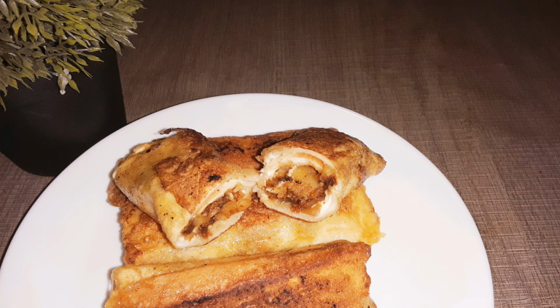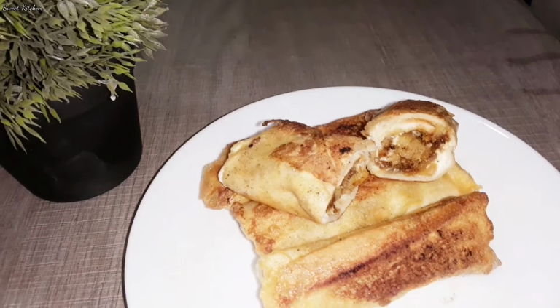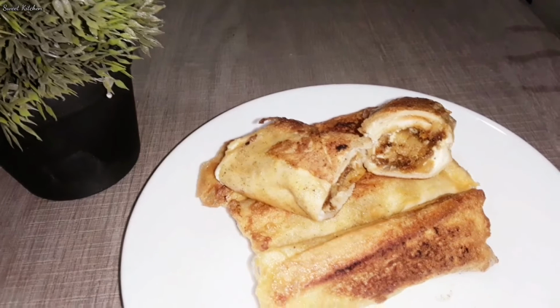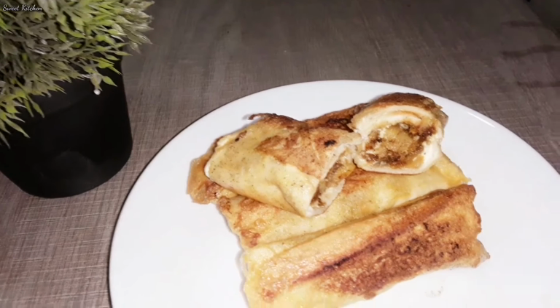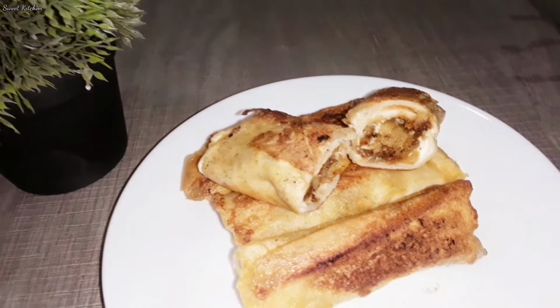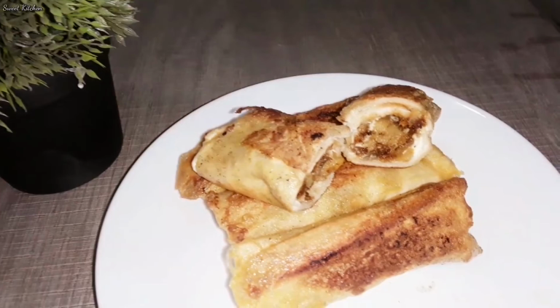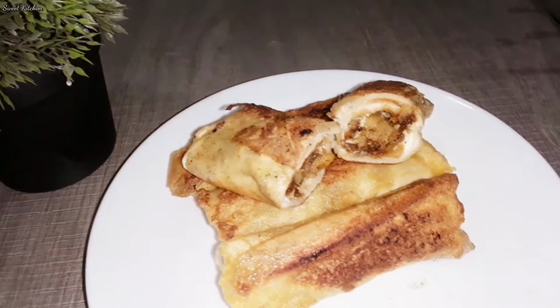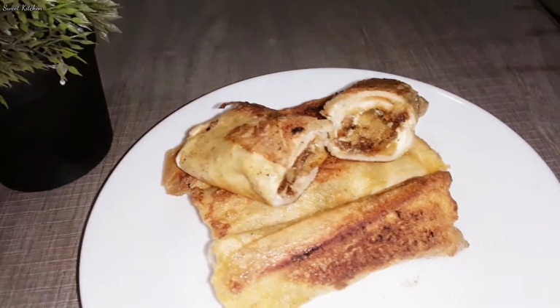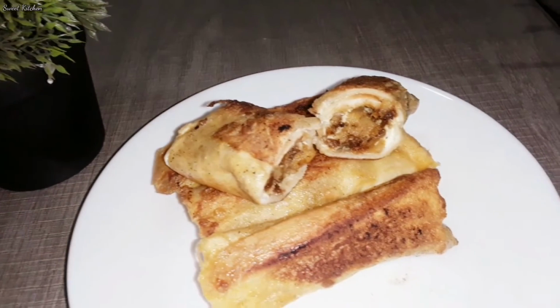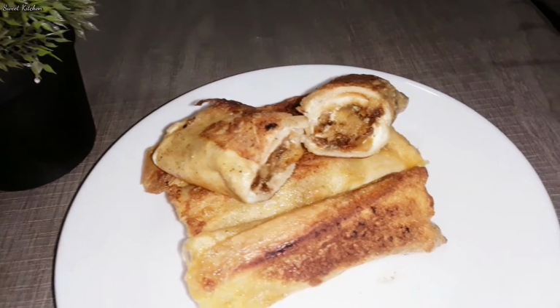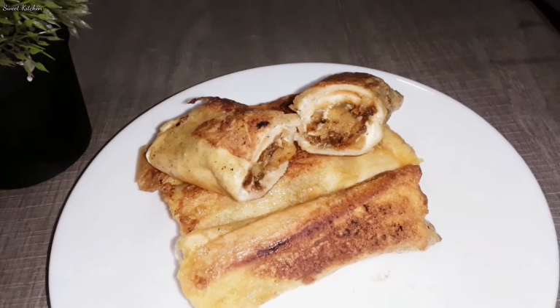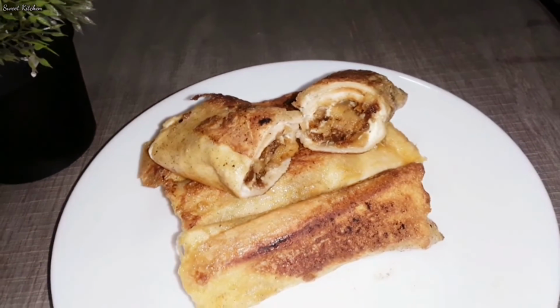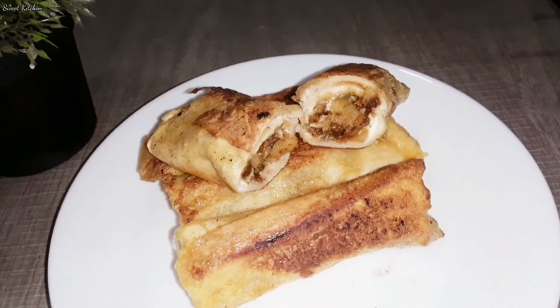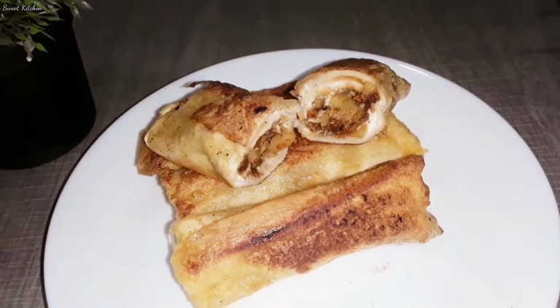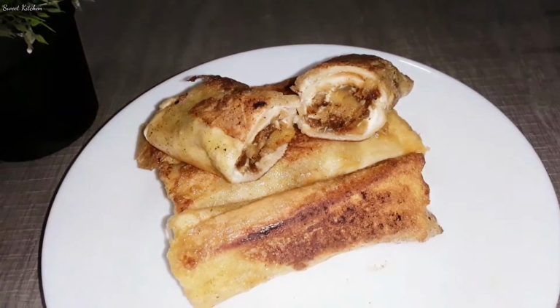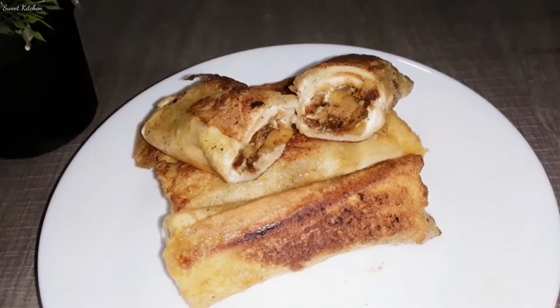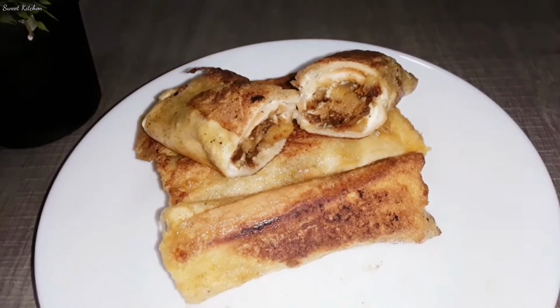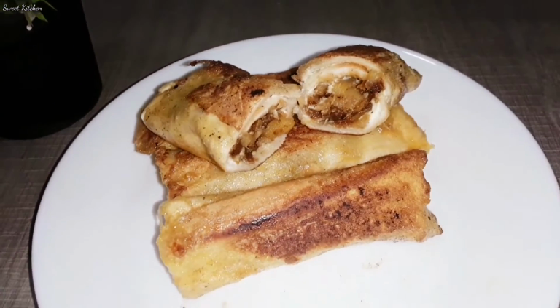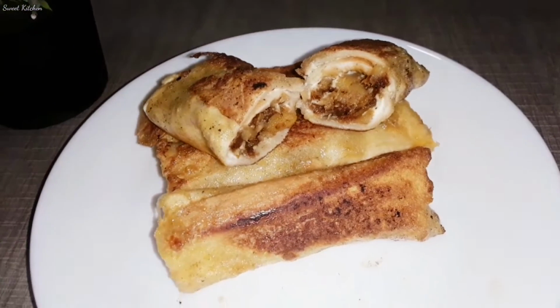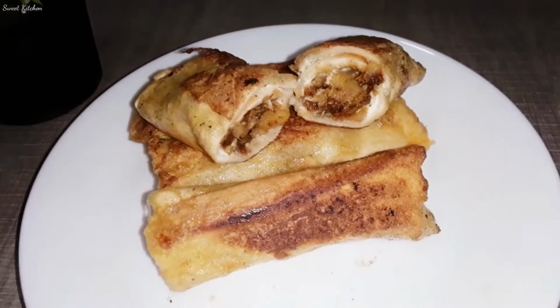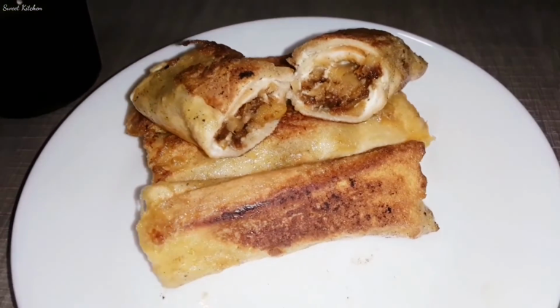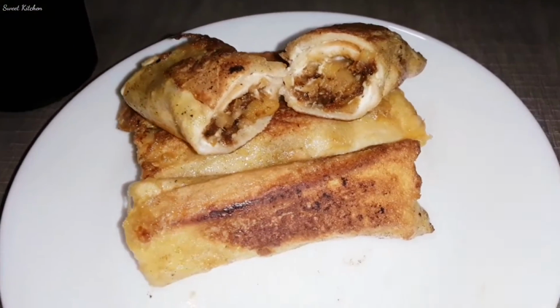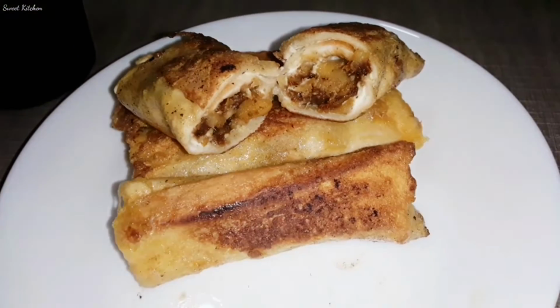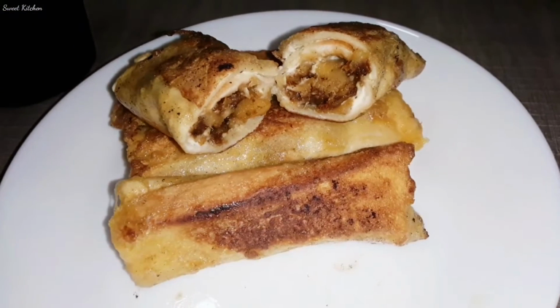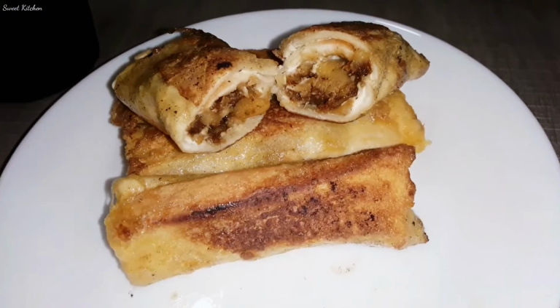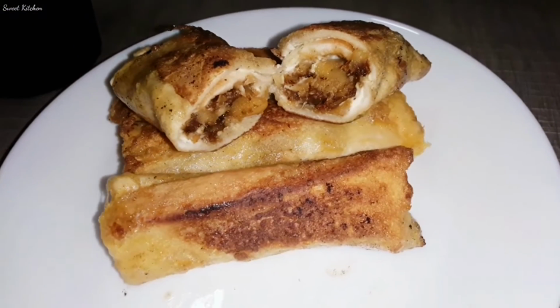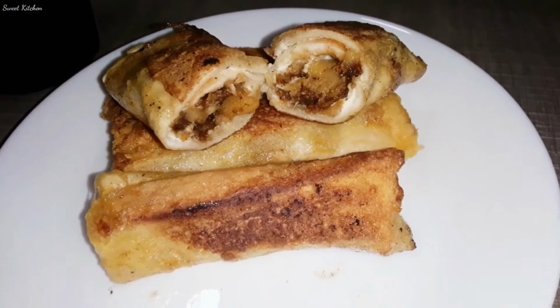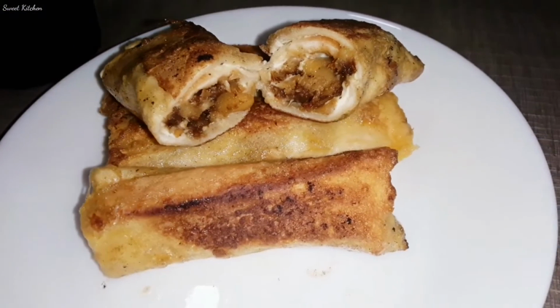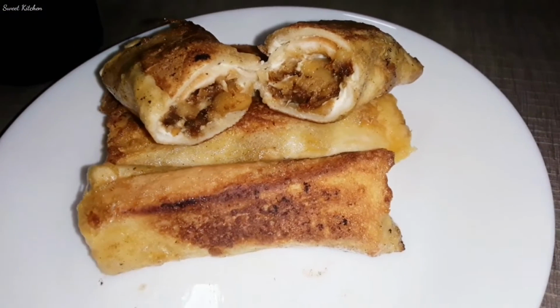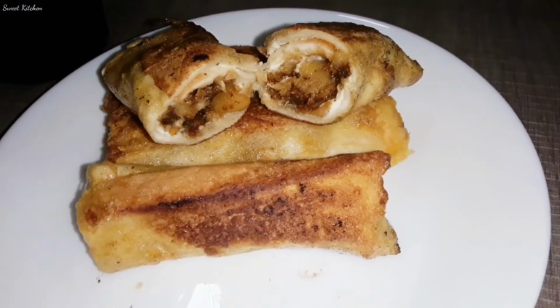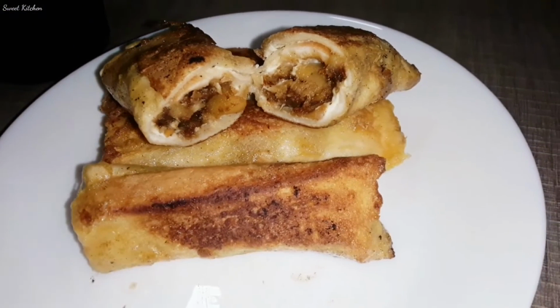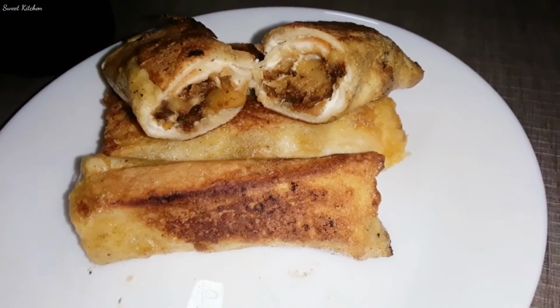Hello everyone, welcome to TikiChamp. Hi dear friends, I am going to make a bread roll.